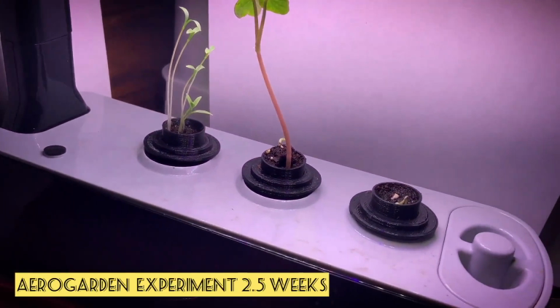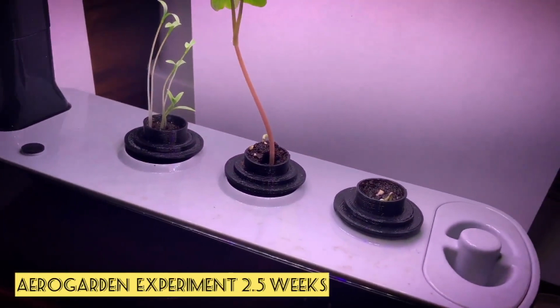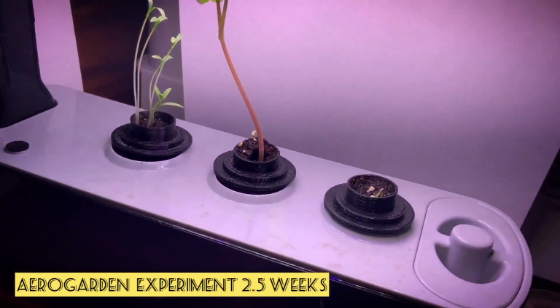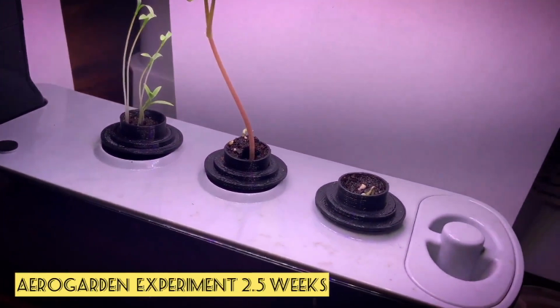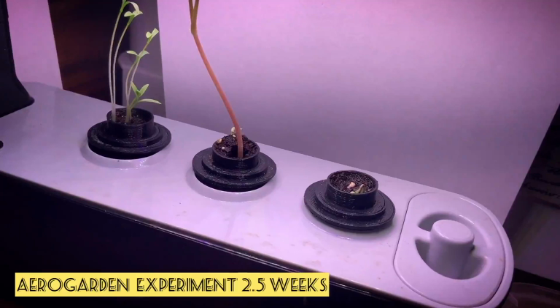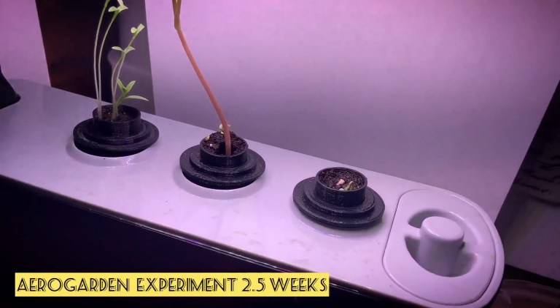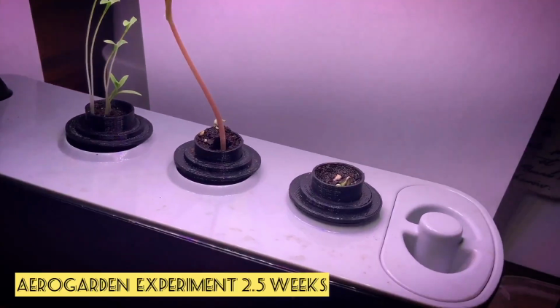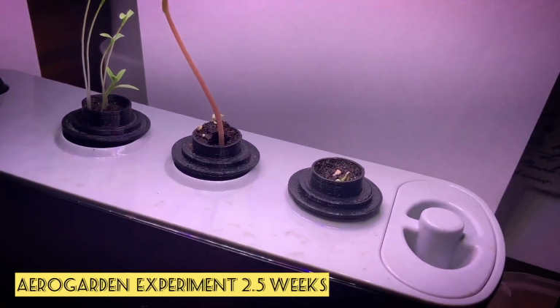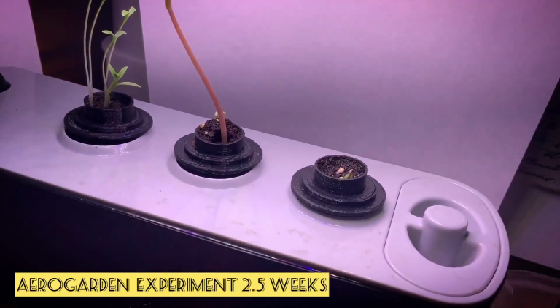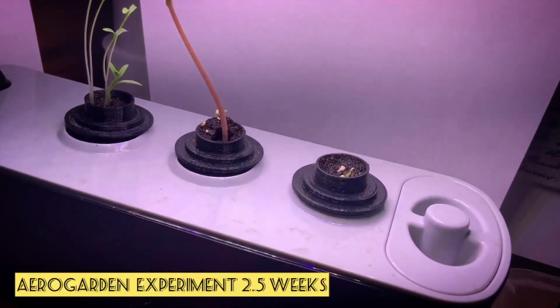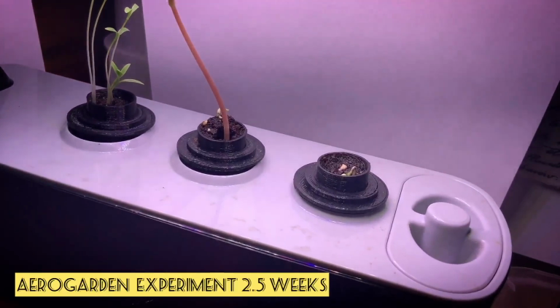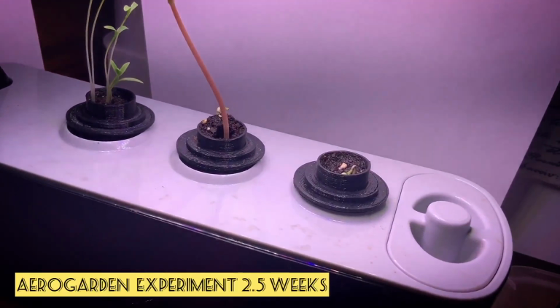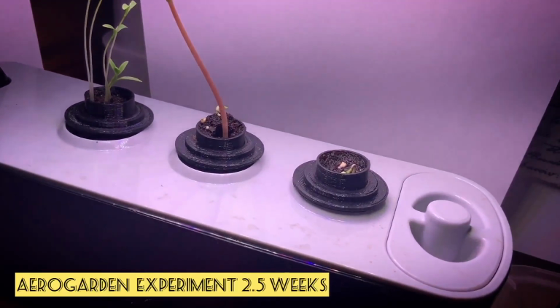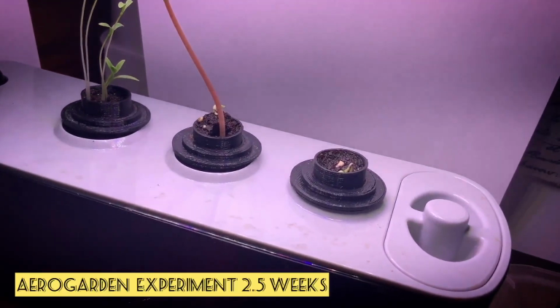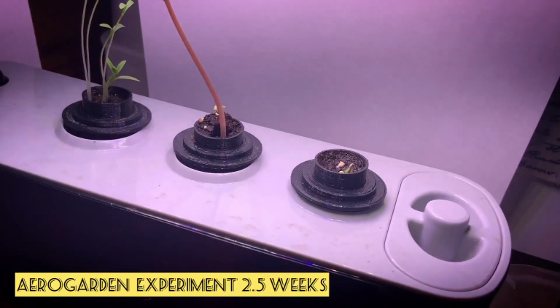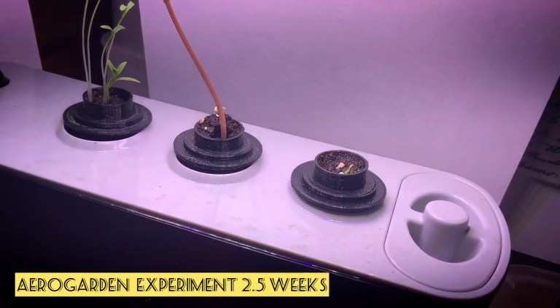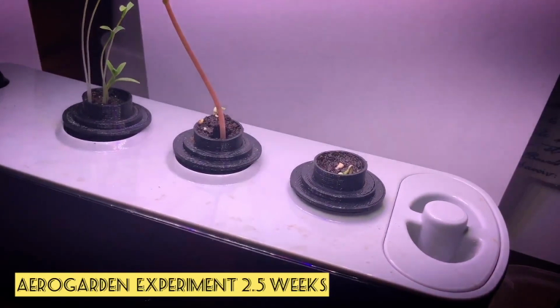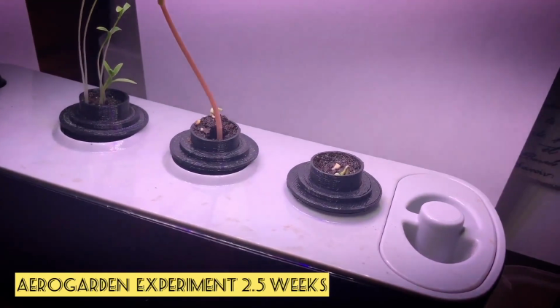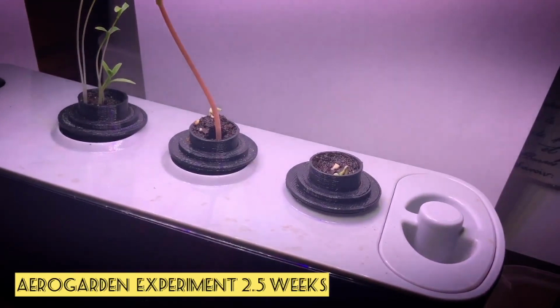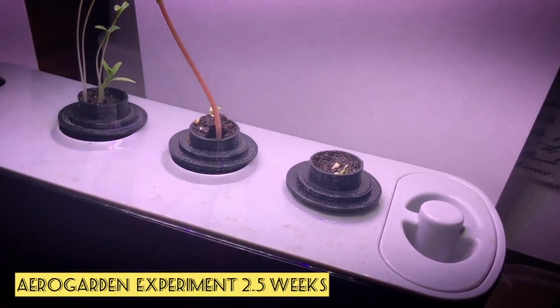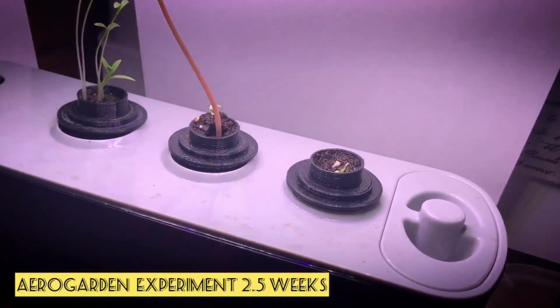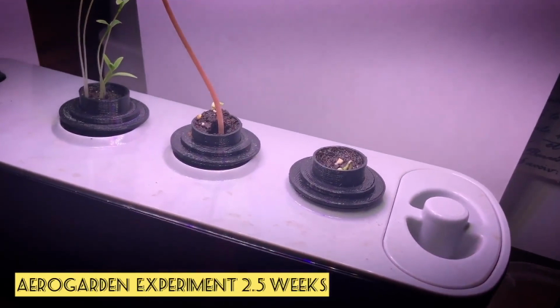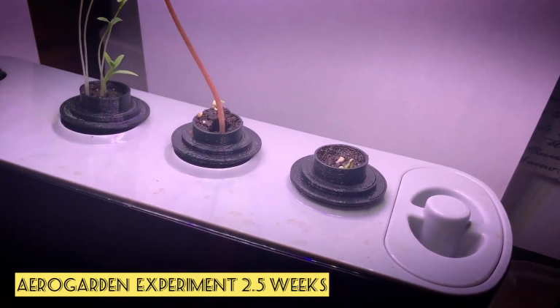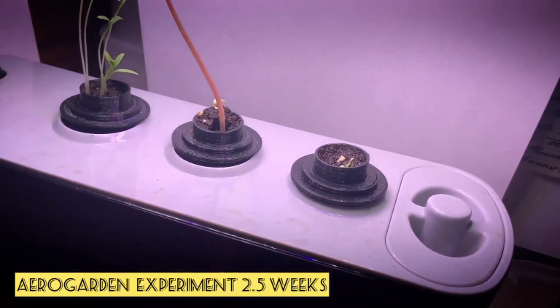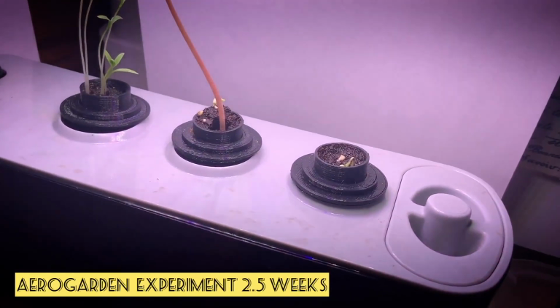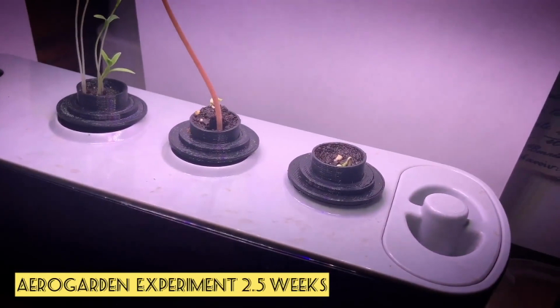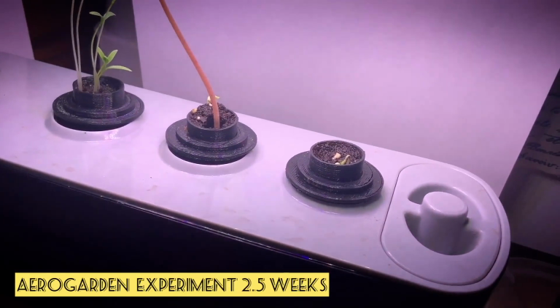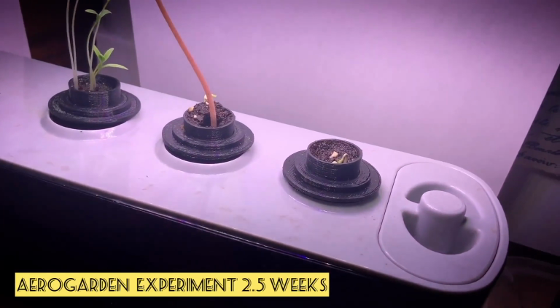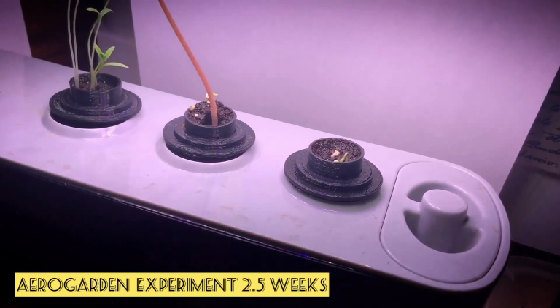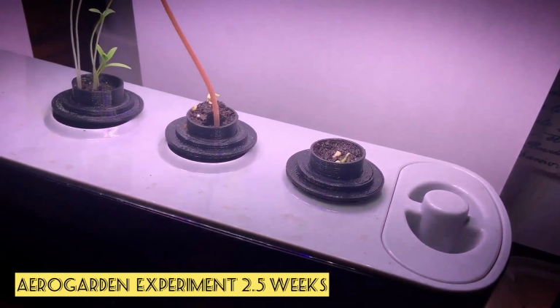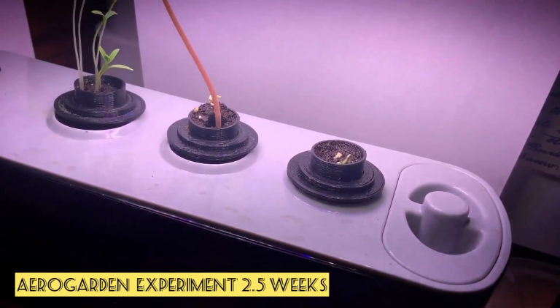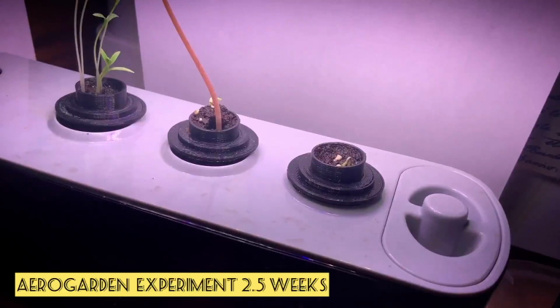And then the pepper plant — of course those take a bit longer, but you can see it's starting to come up a little bit as well.